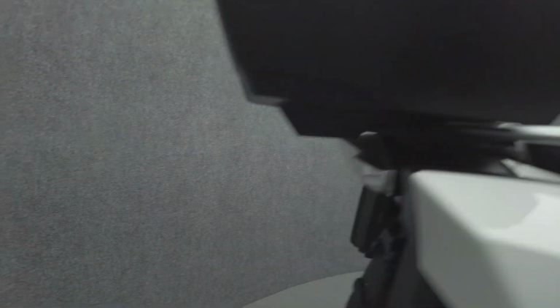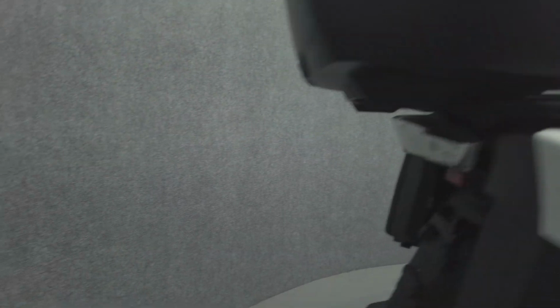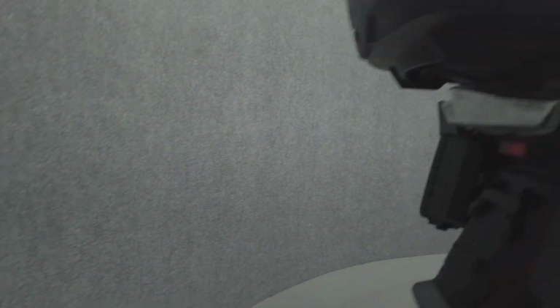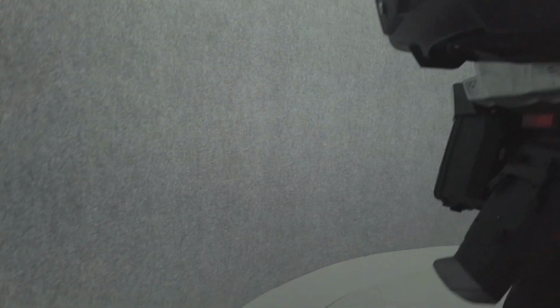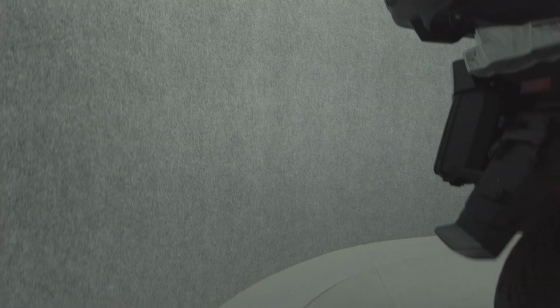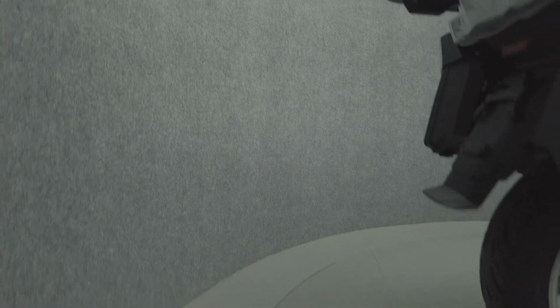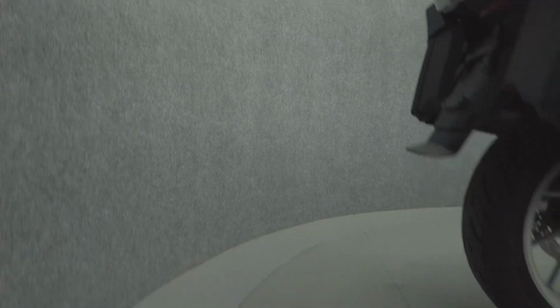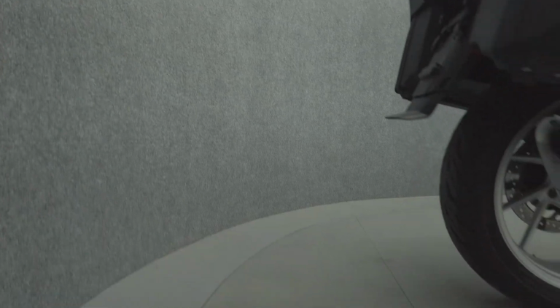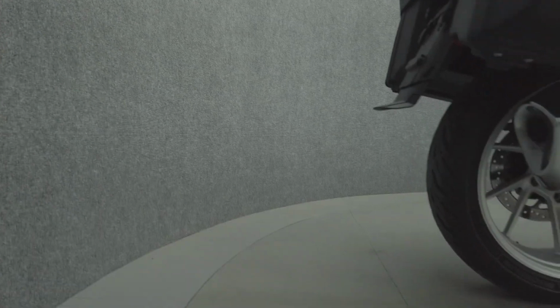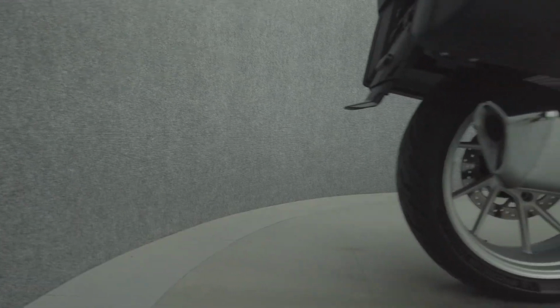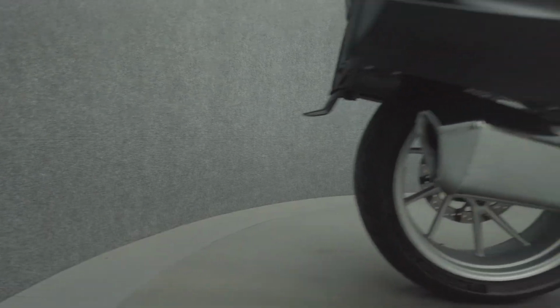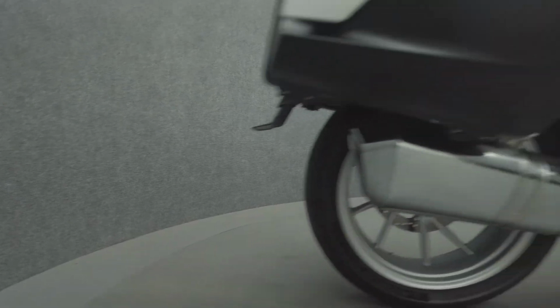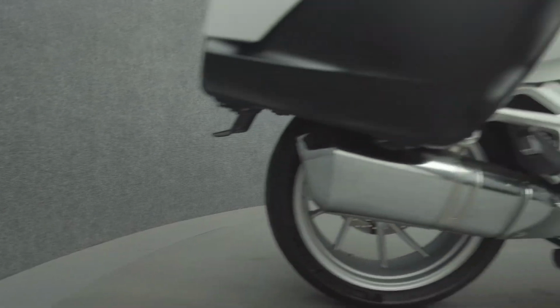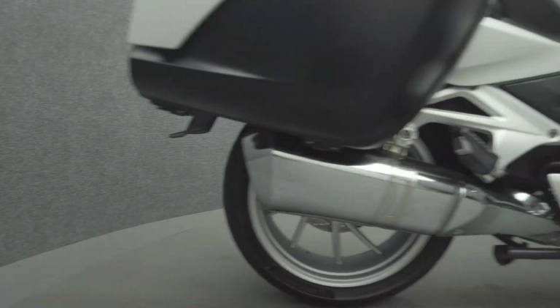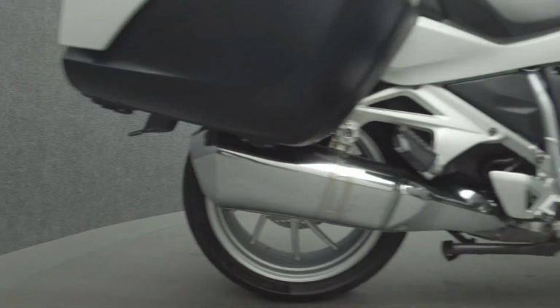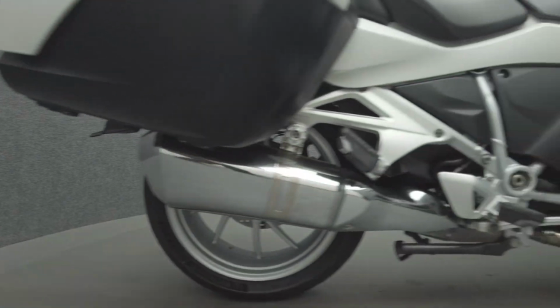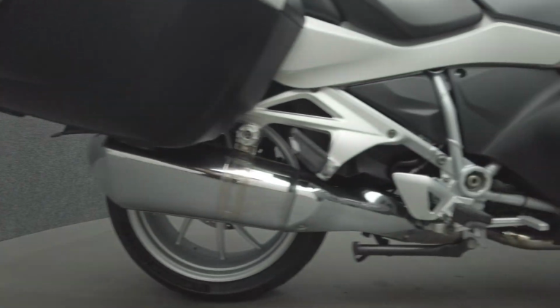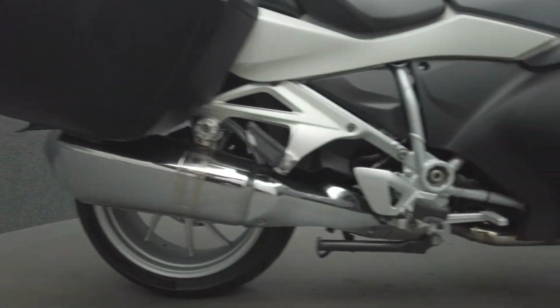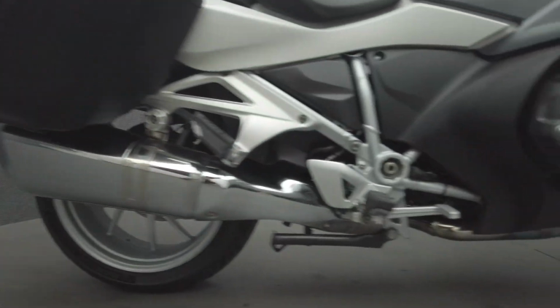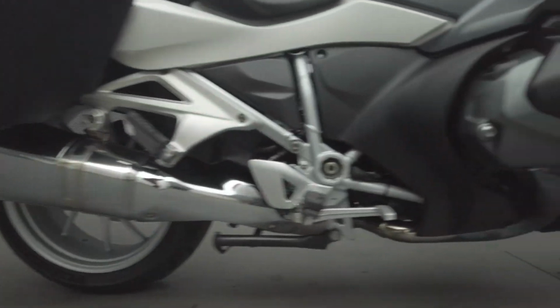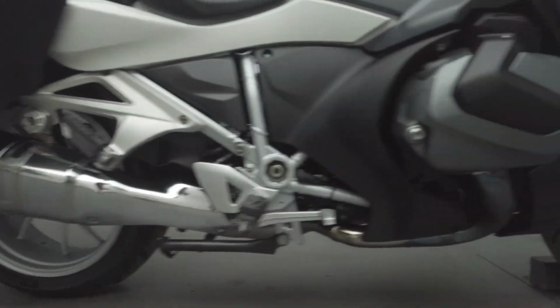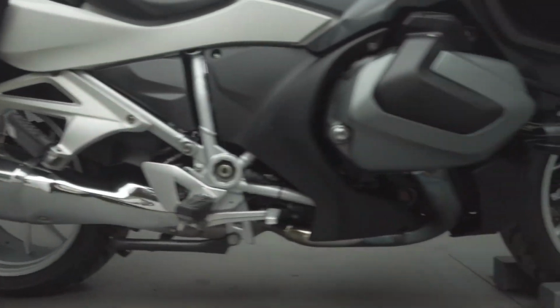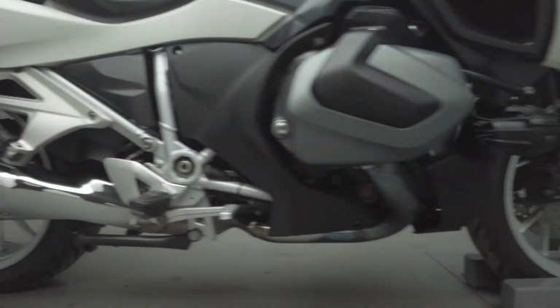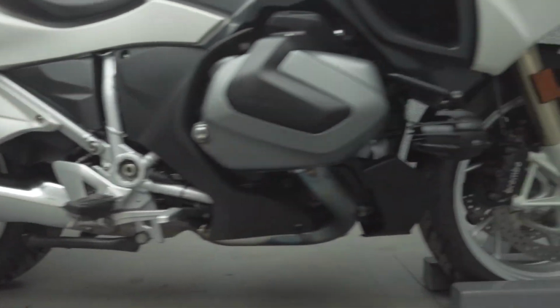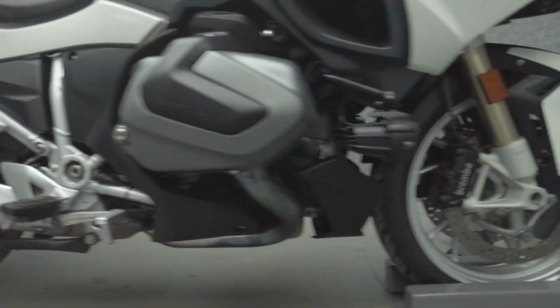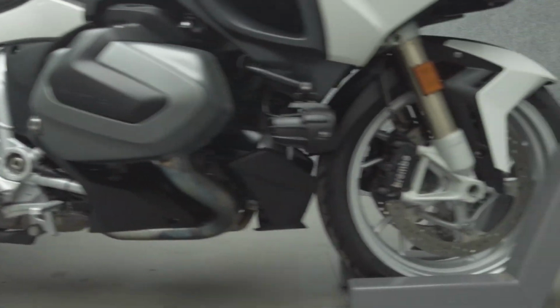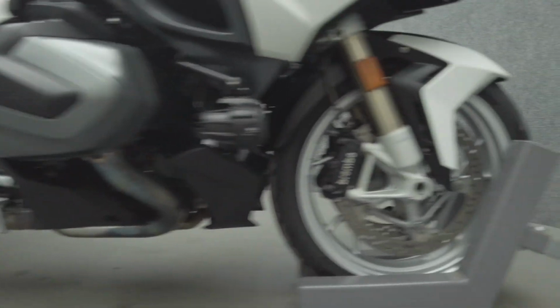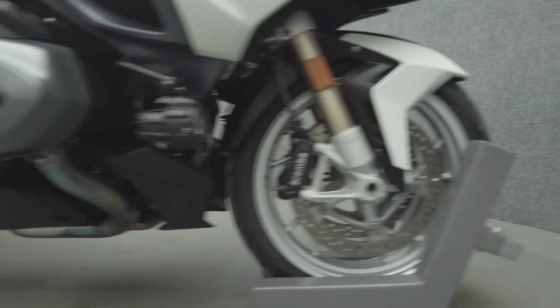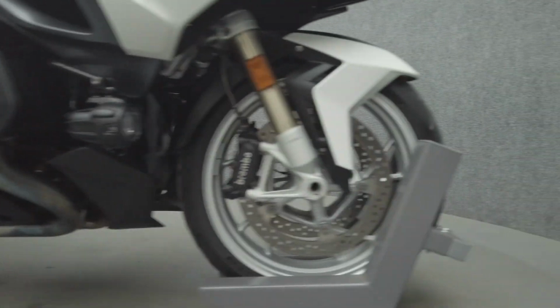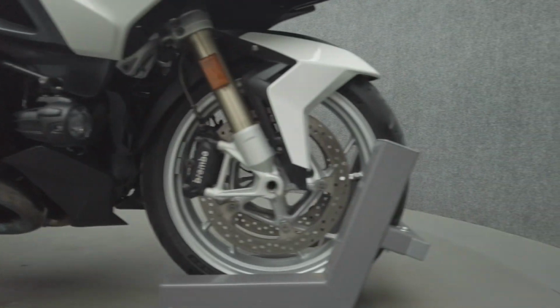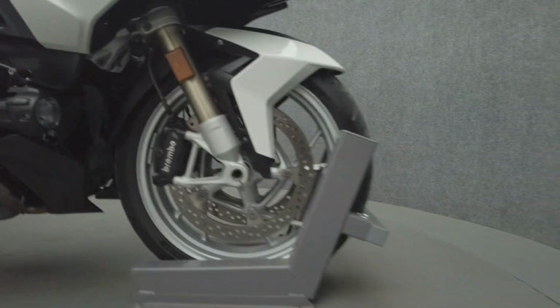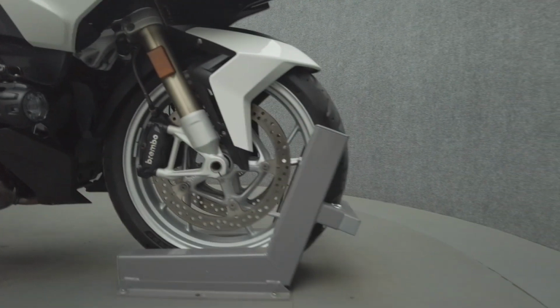It comes equipped with ABS, traction control, cruise control, heated grips, multifunction two-speaker audio system, and an electronic suspension.